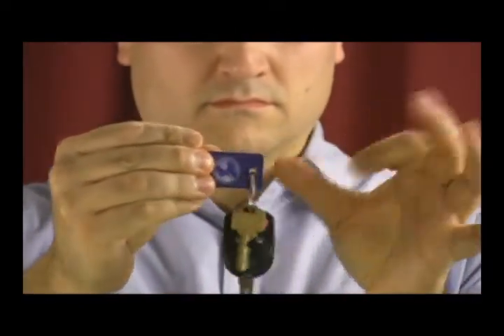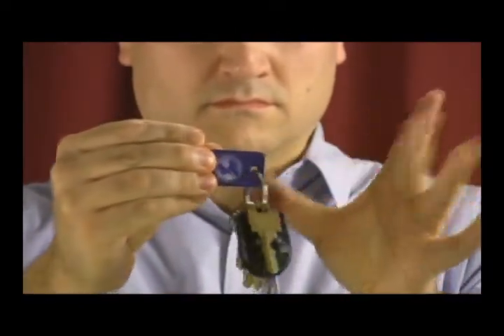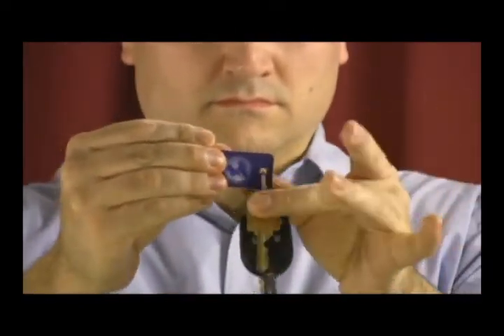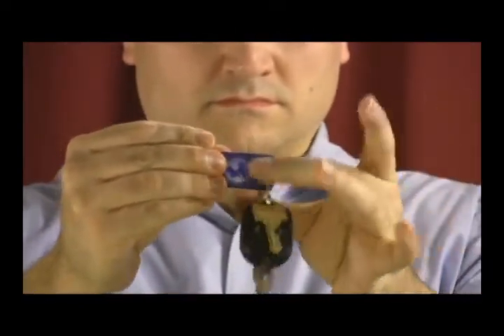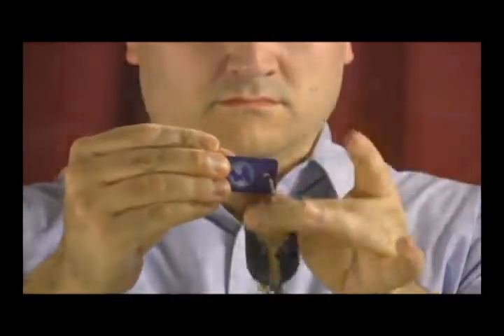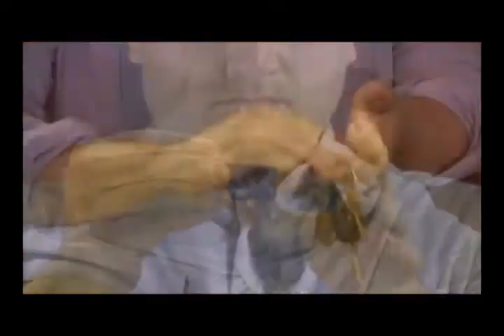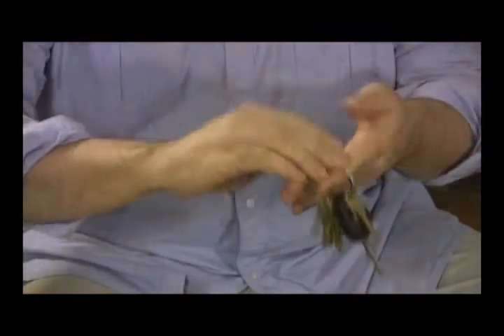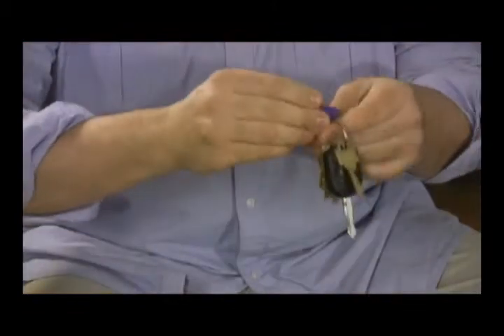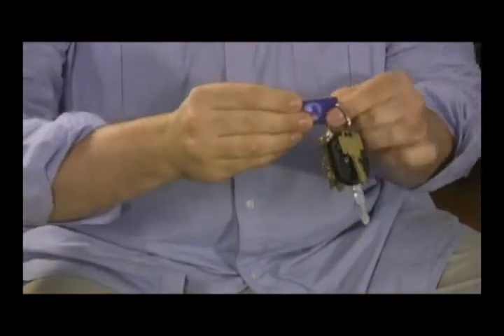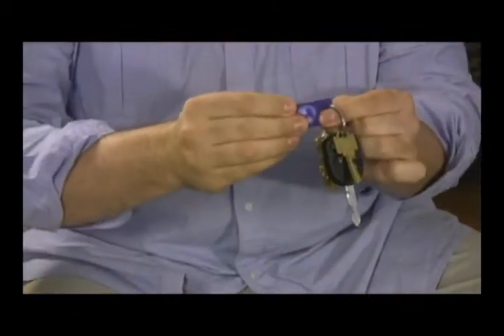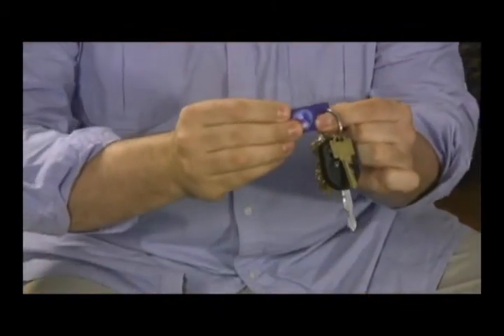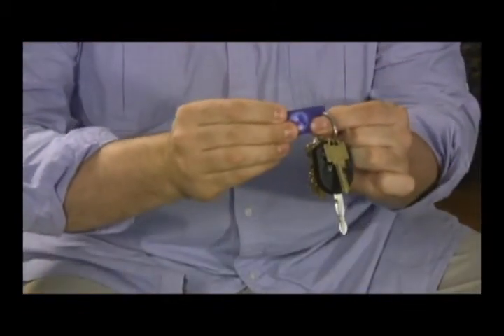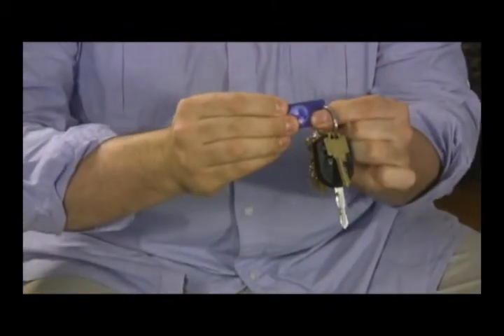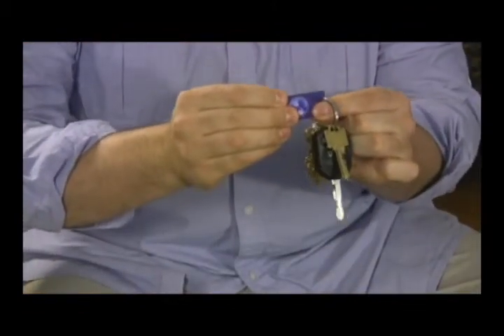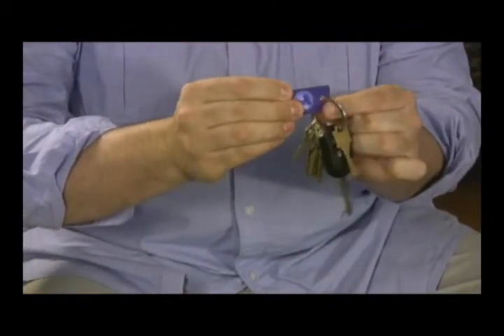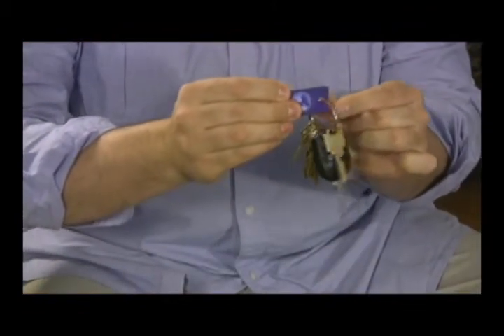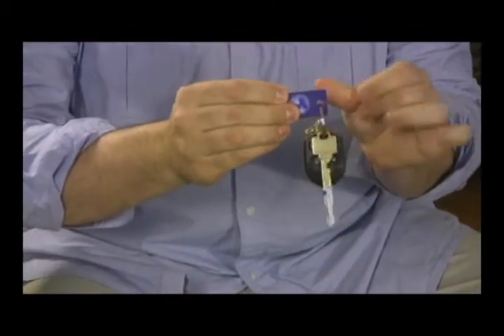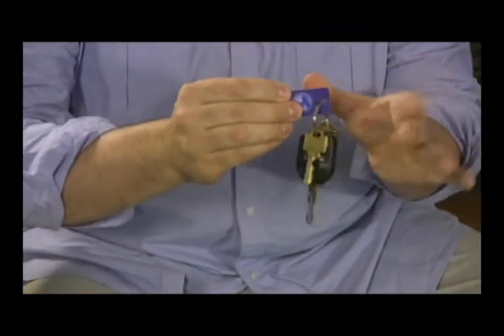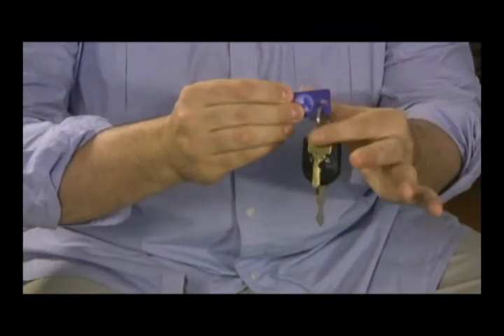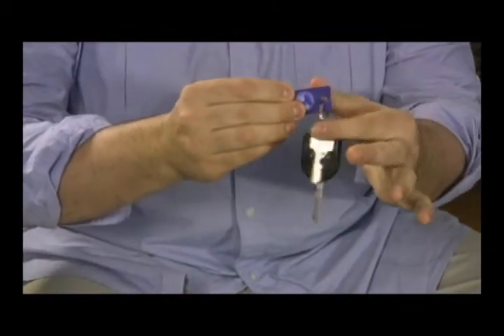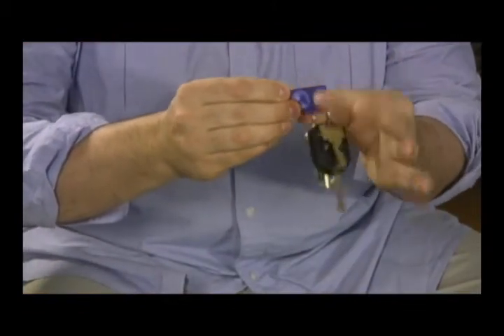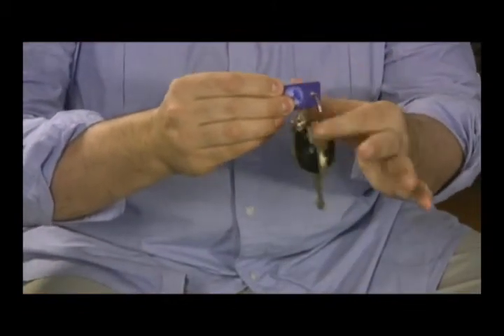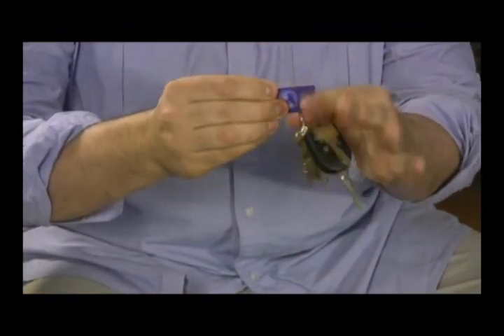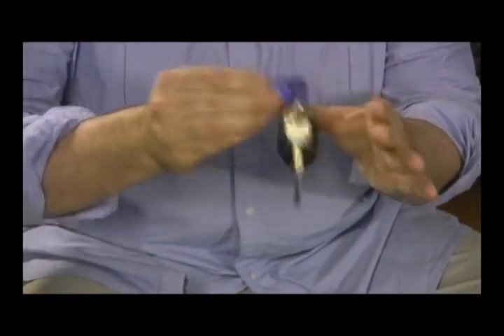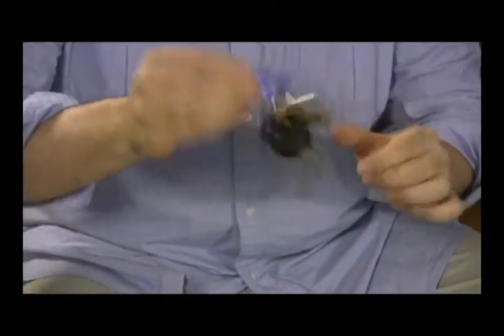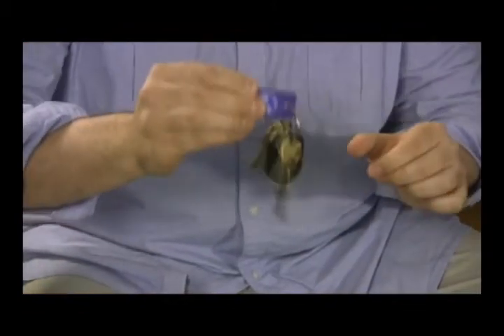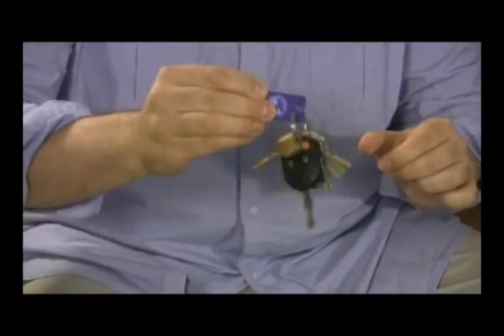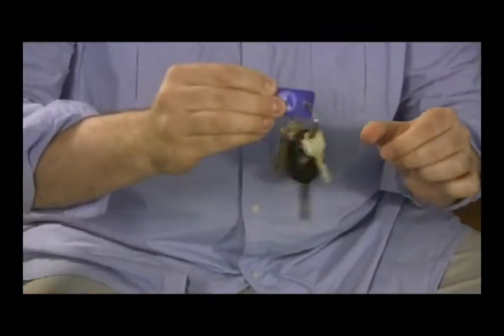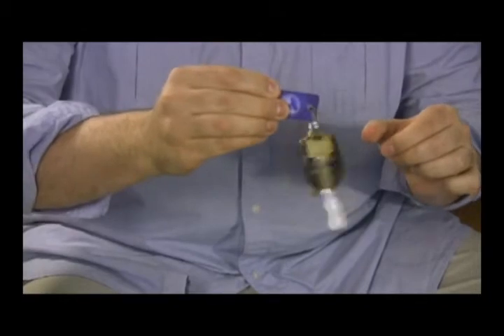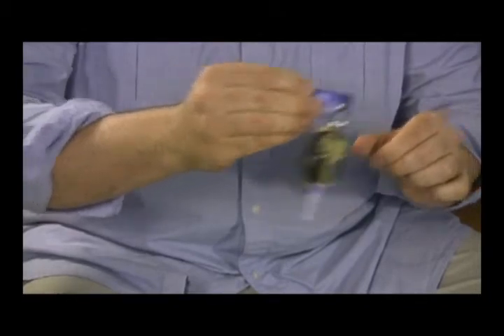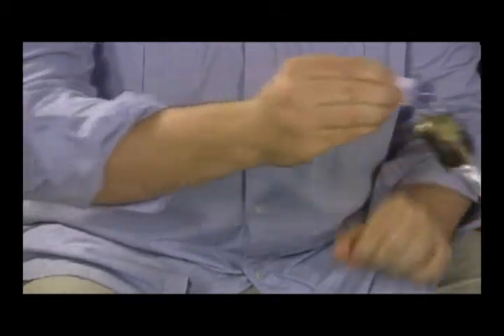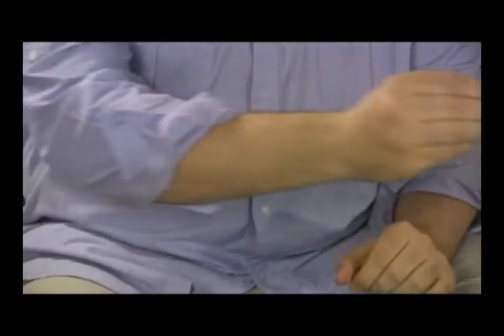You broke it, you restored it, and like real magic, it's back where it belongs. And yes, it's fully examinable.